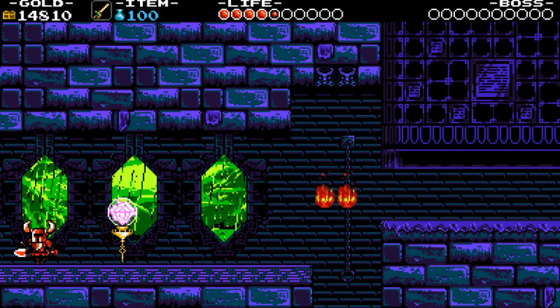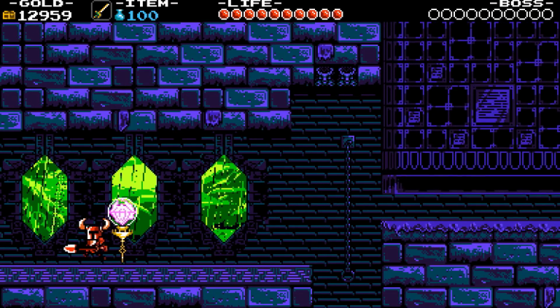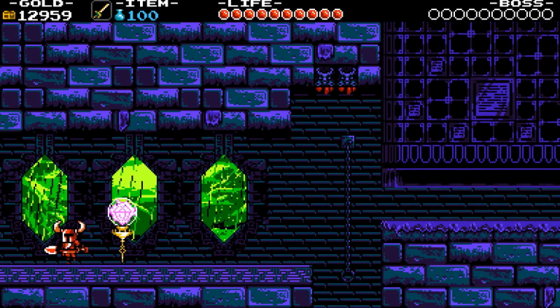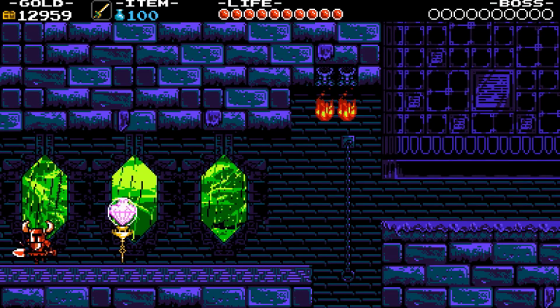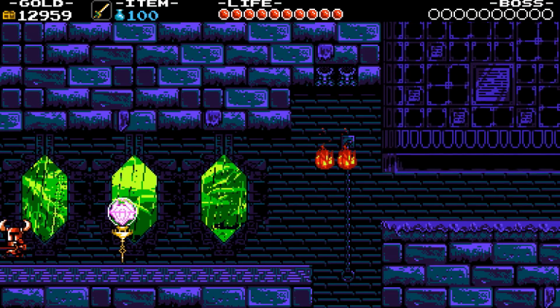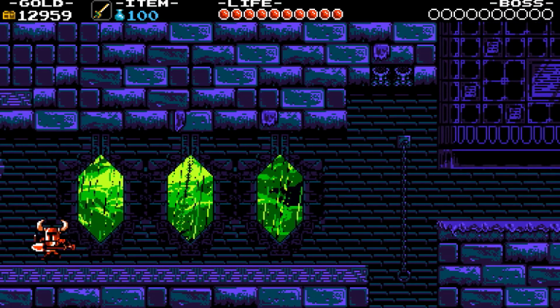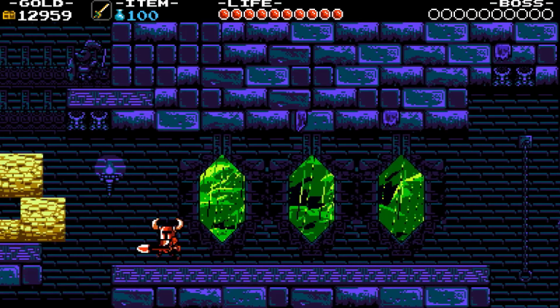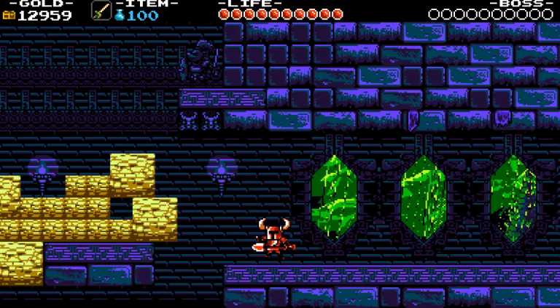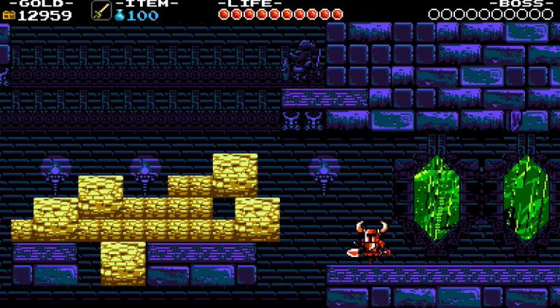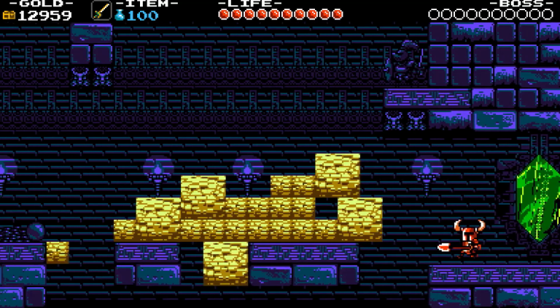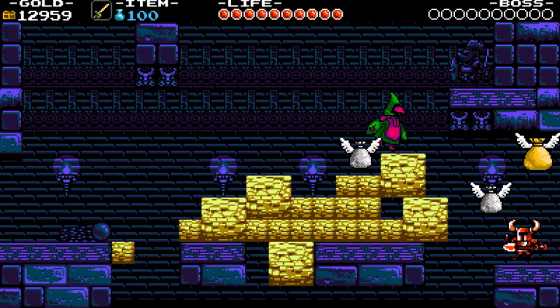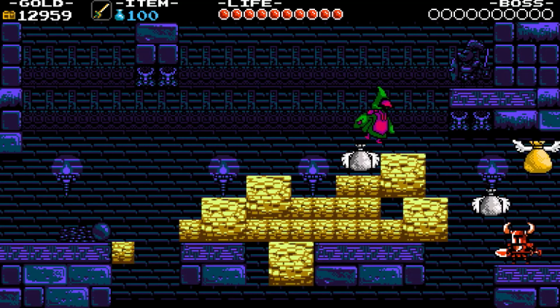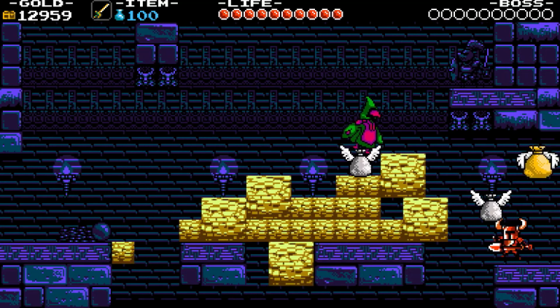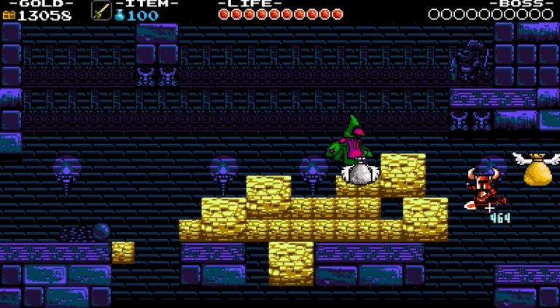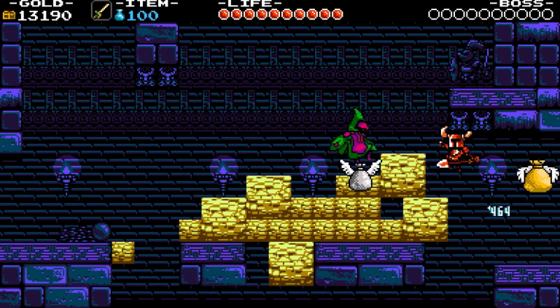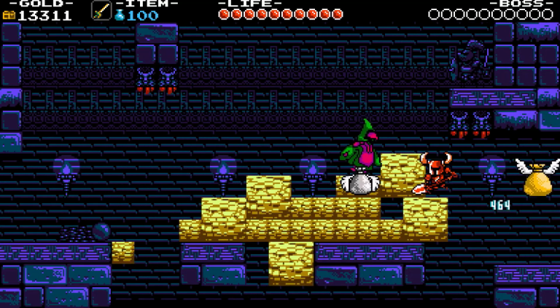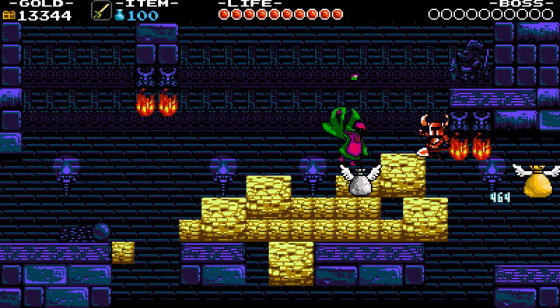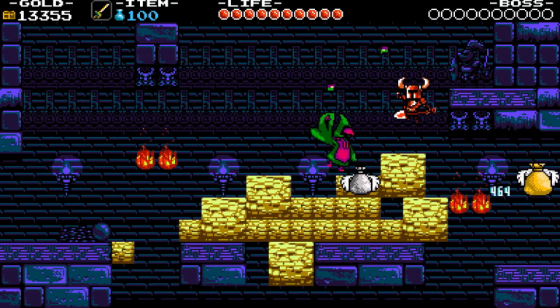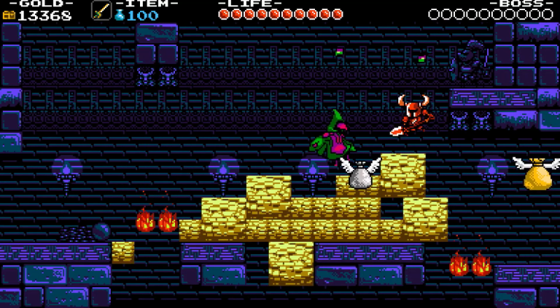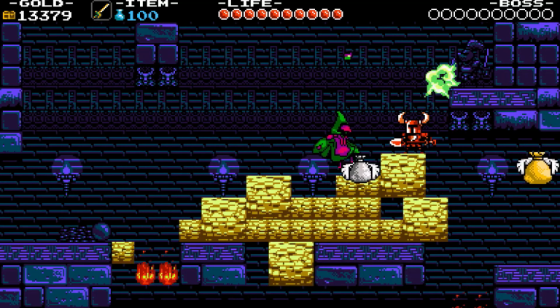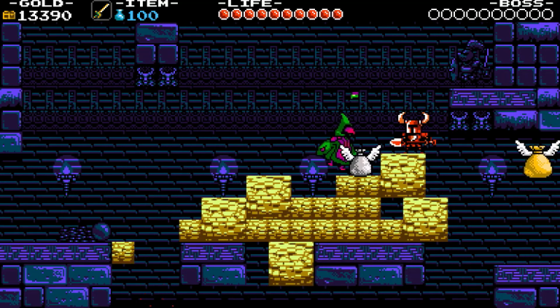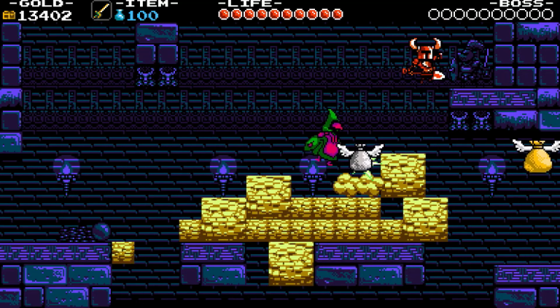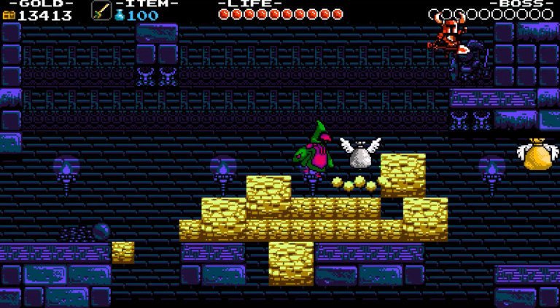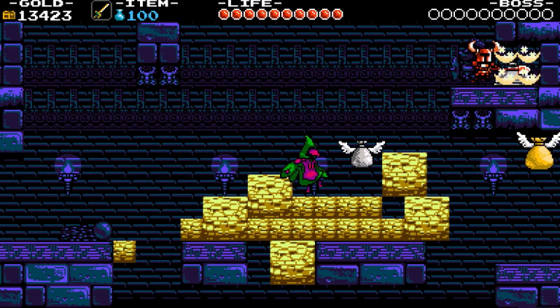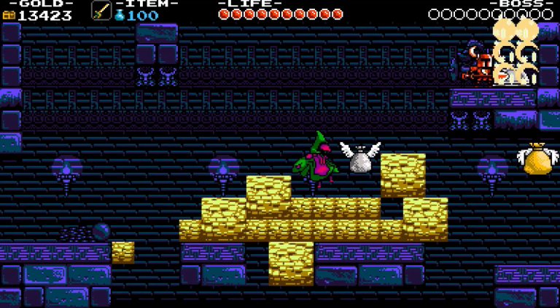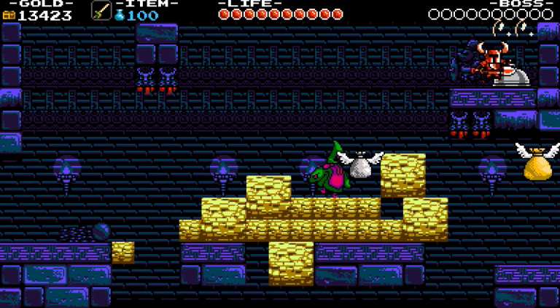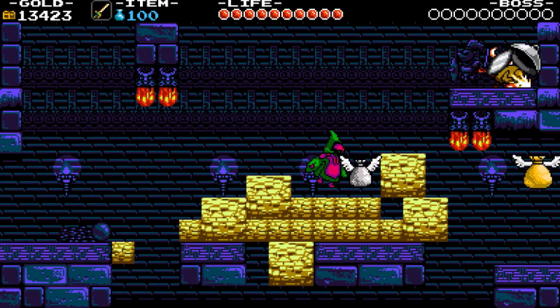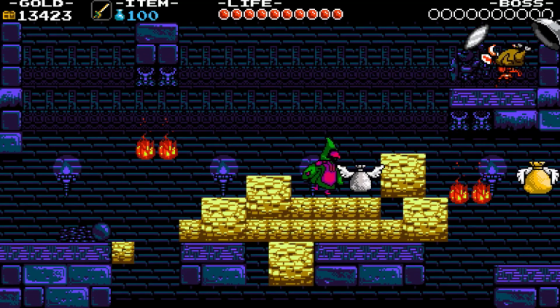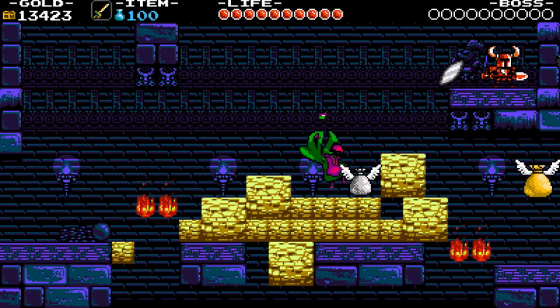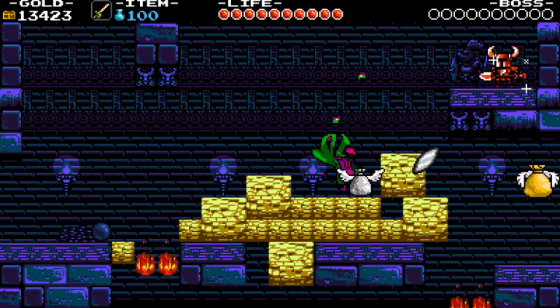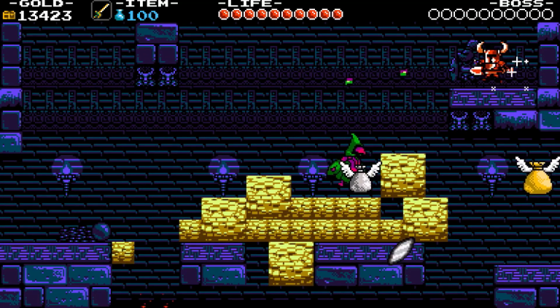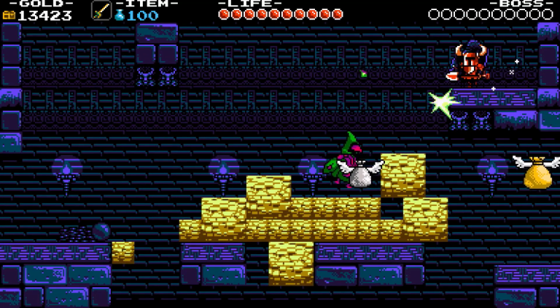Now we can play minion — dirt pile on the left for some jumps, and a breakable wall on the top right. Now let's go back and see what's behind the breakable wall — and it's only food.